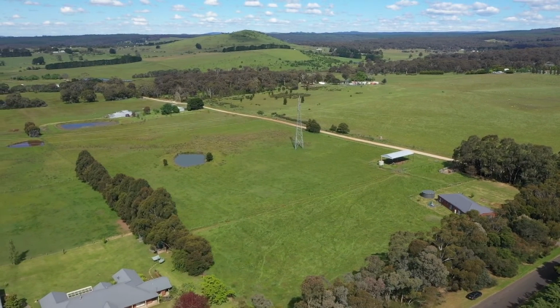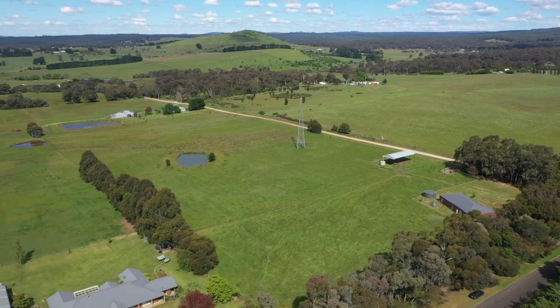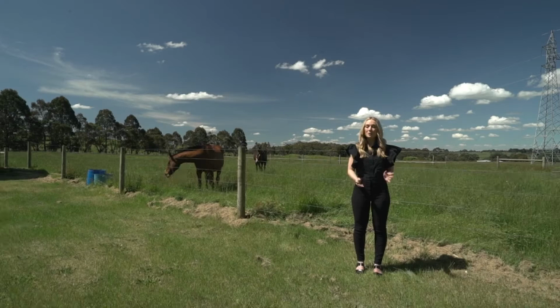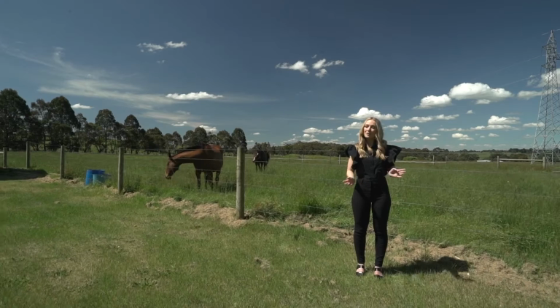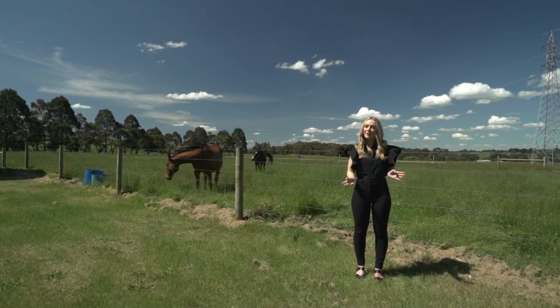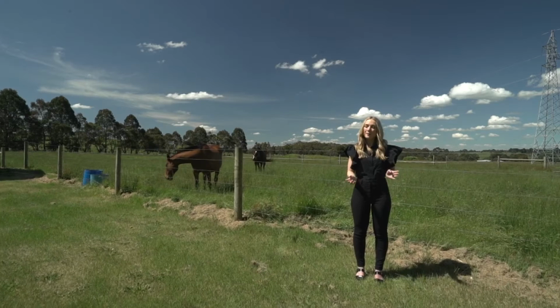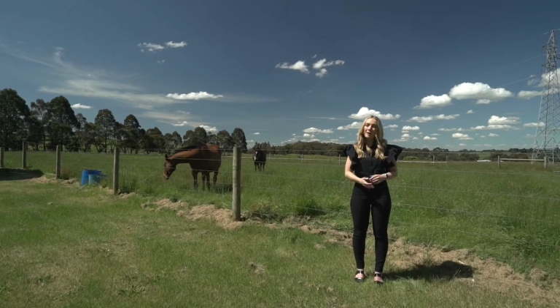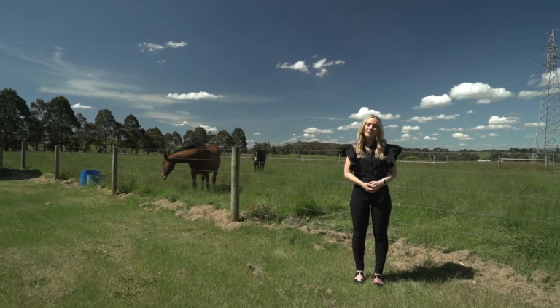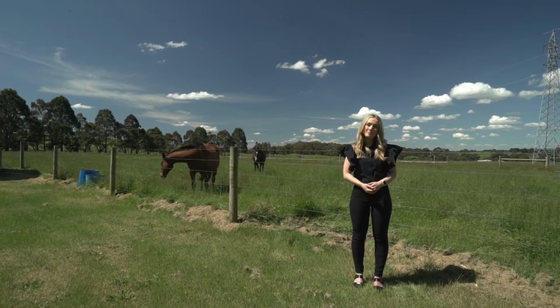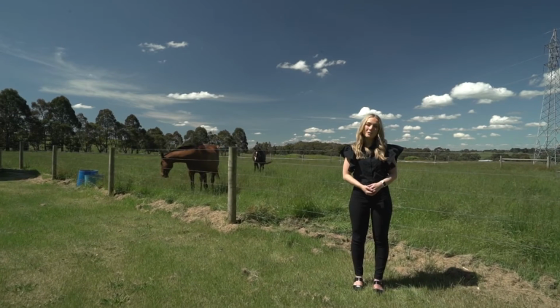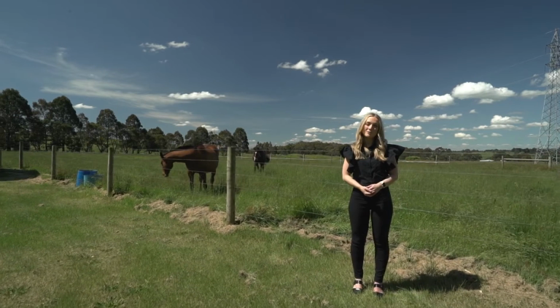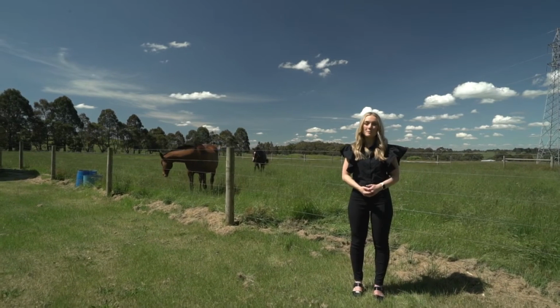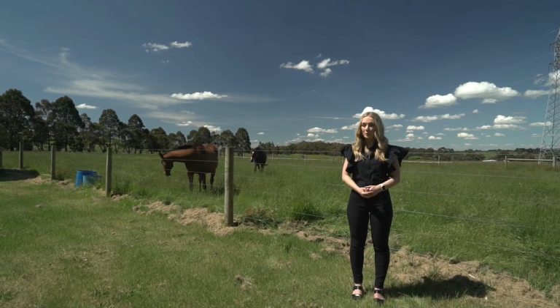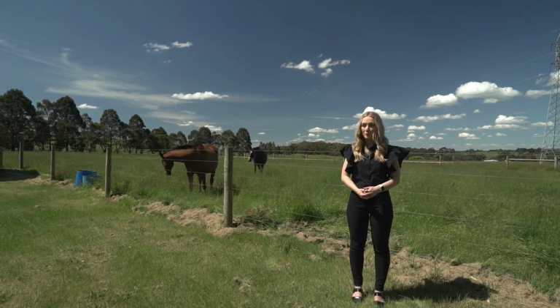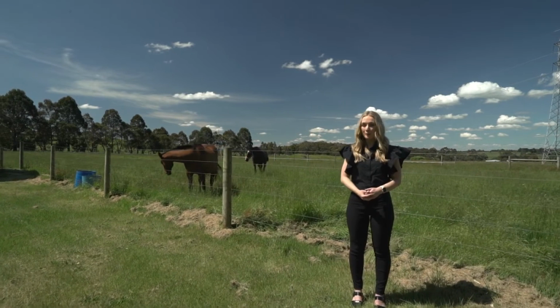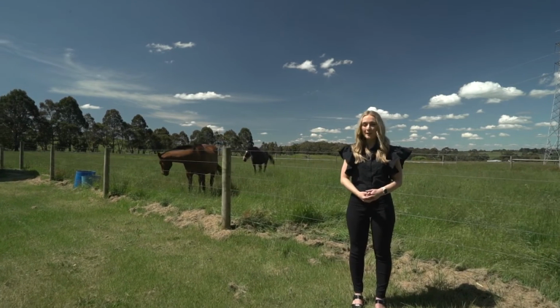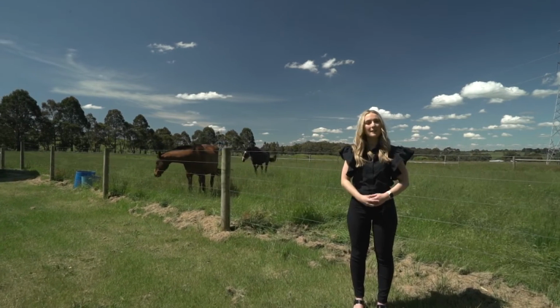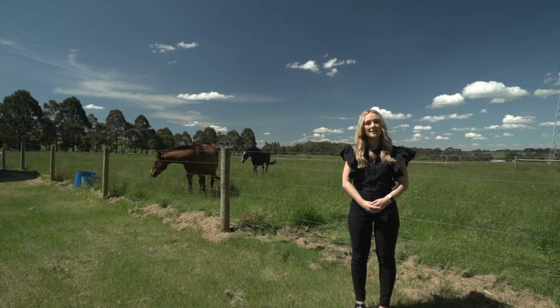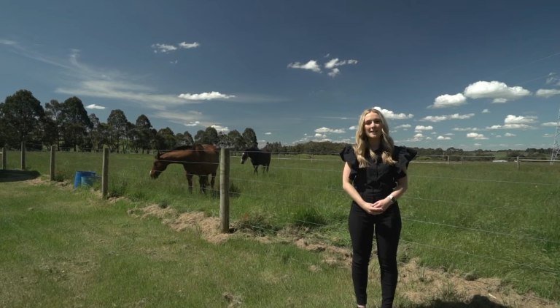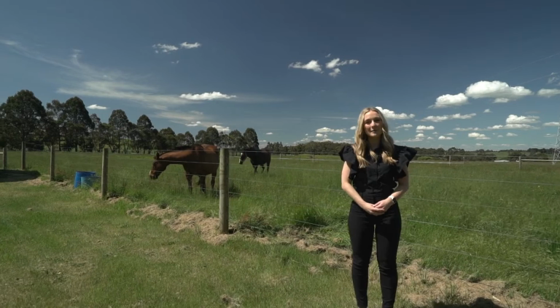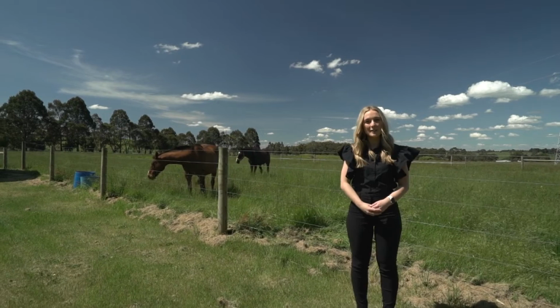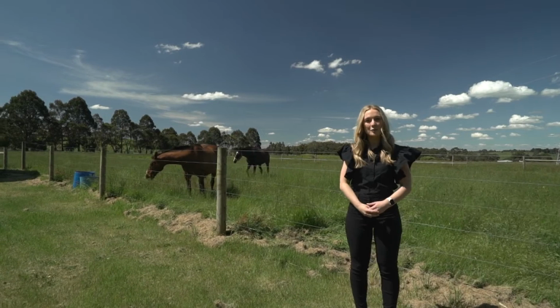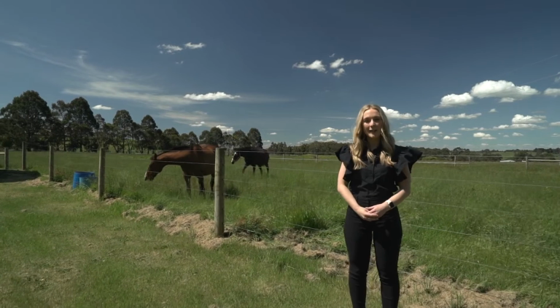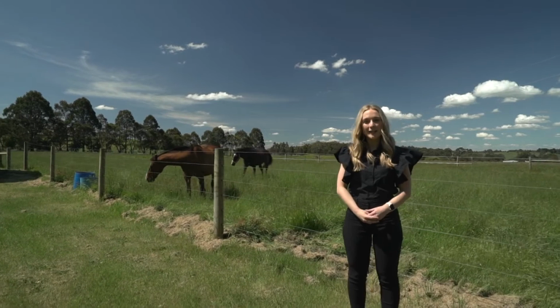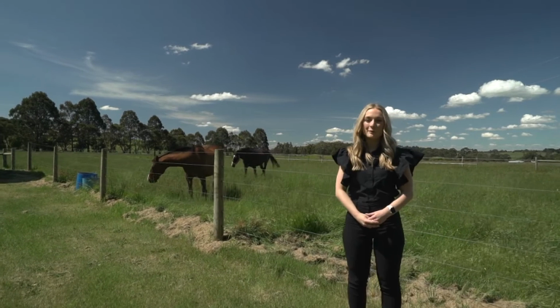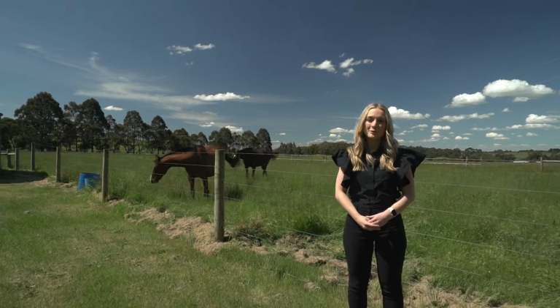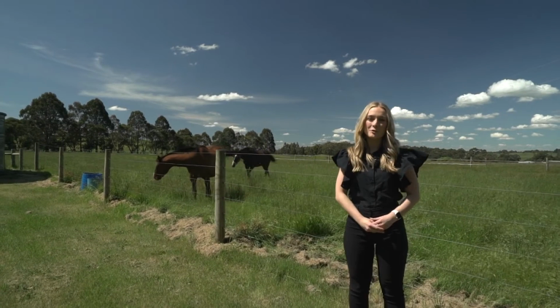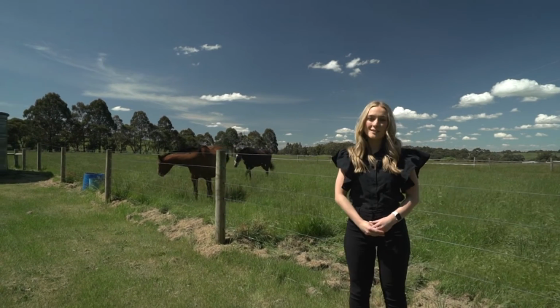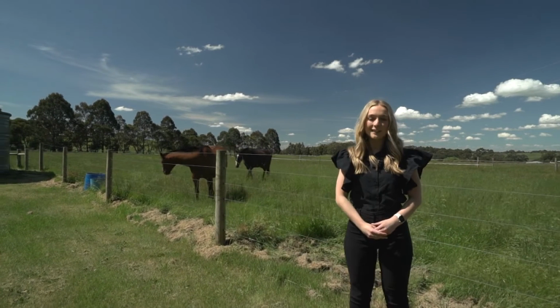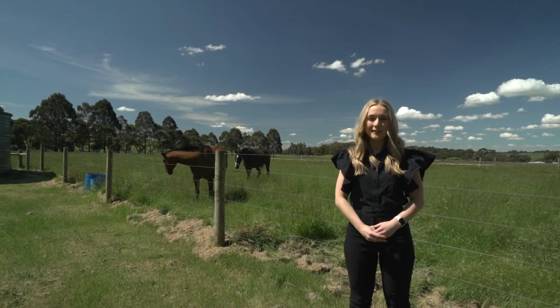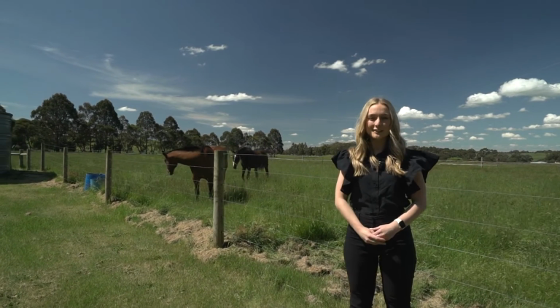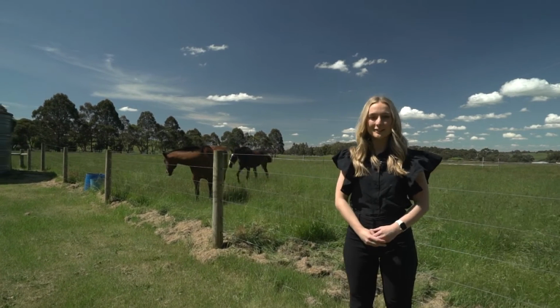To book your very own private inspection of this beautiful property, please contact myself or Matt and we look forward to seeing you here soon.